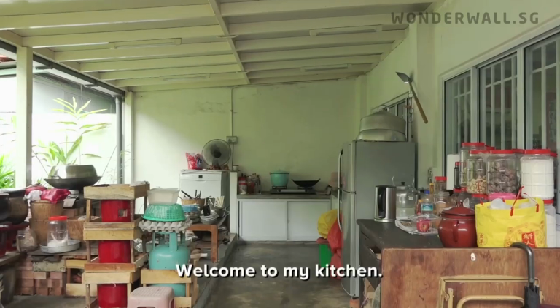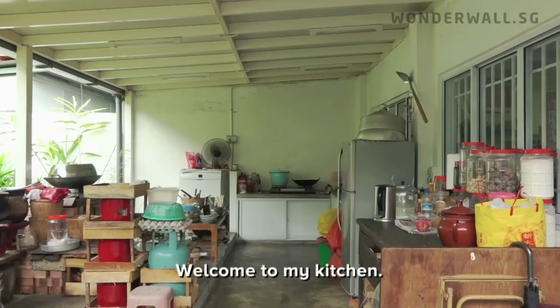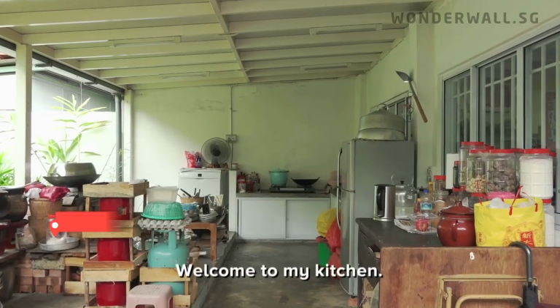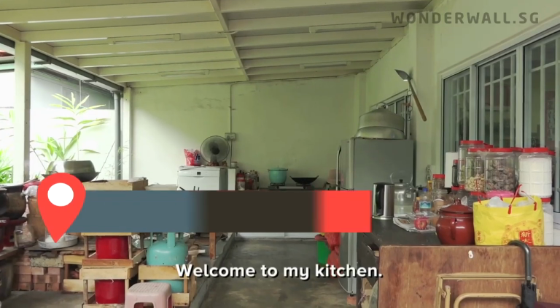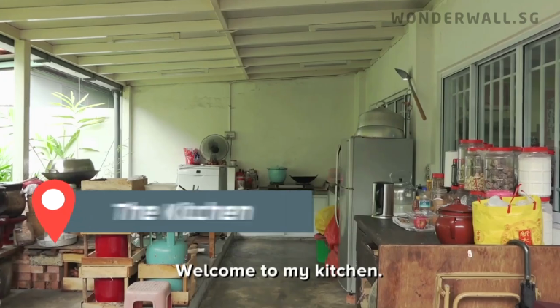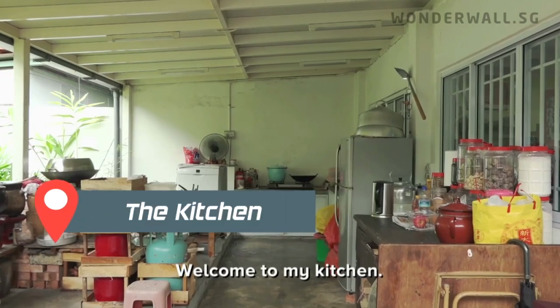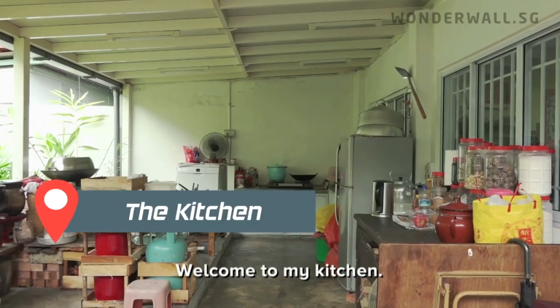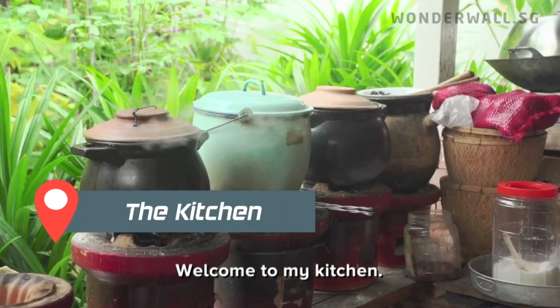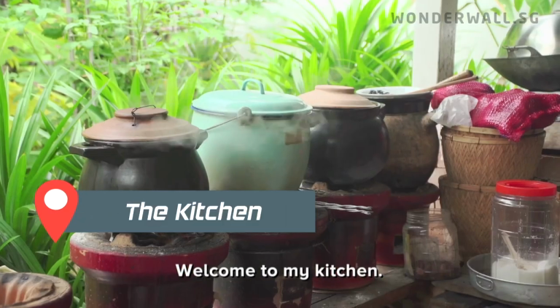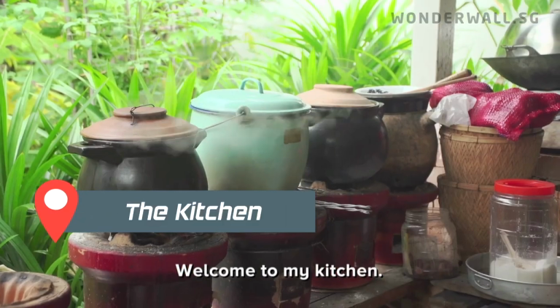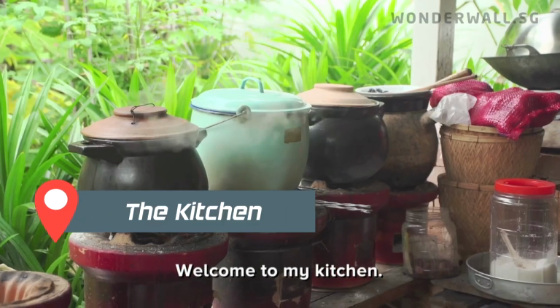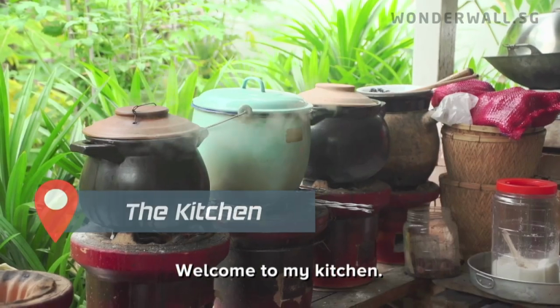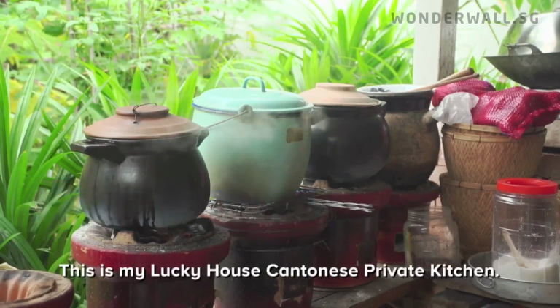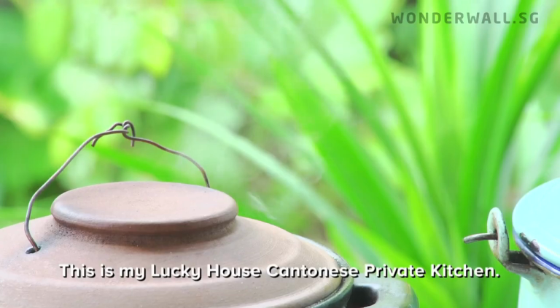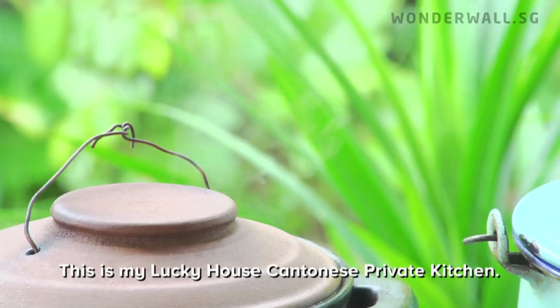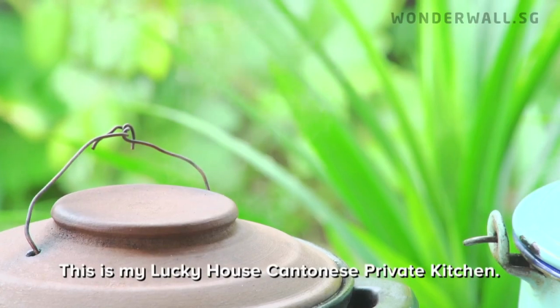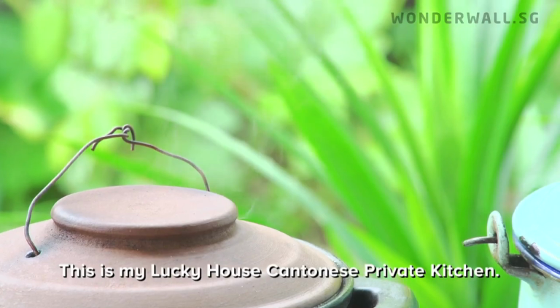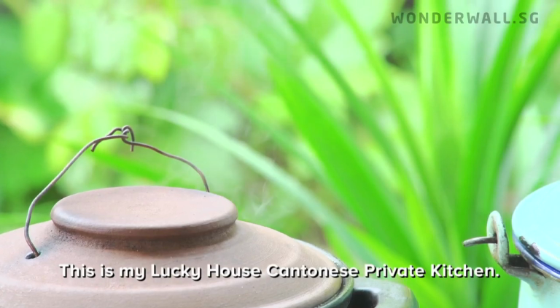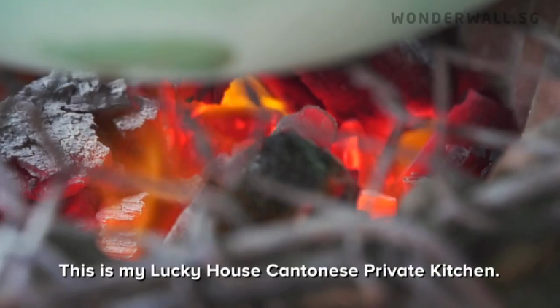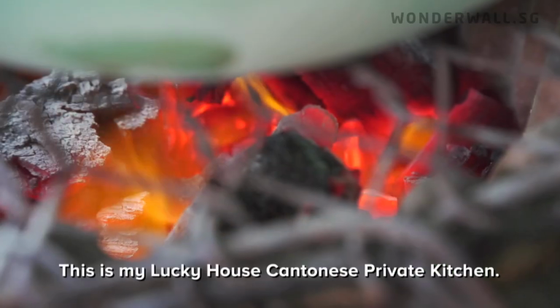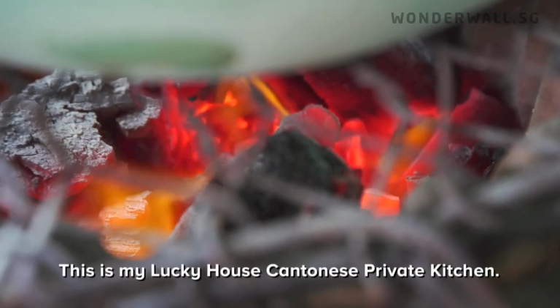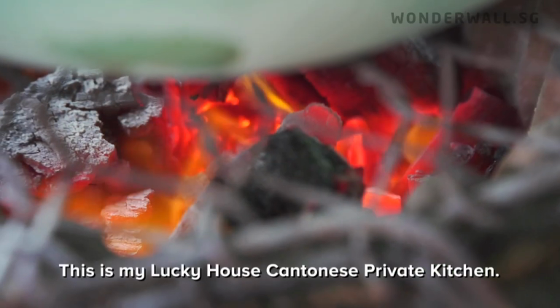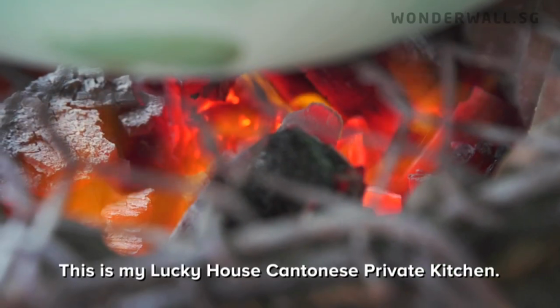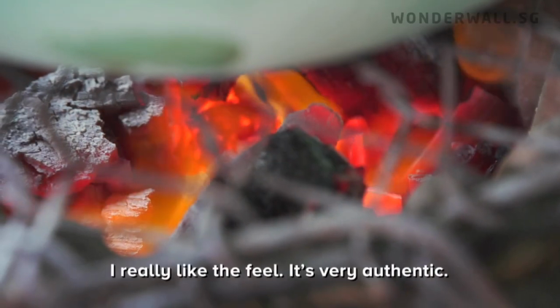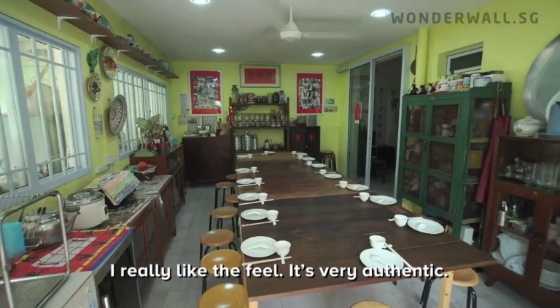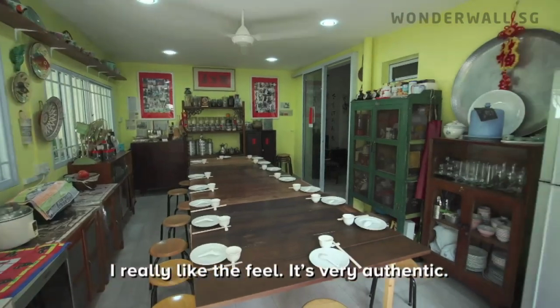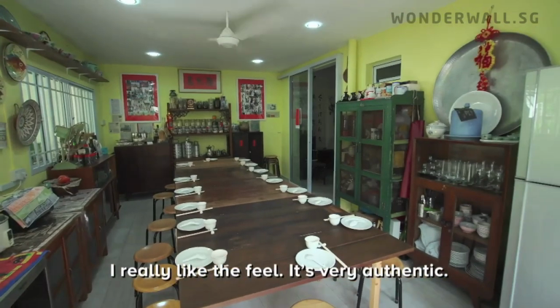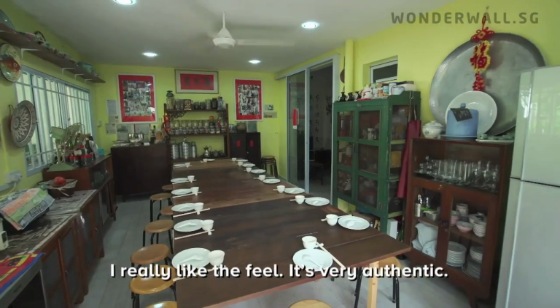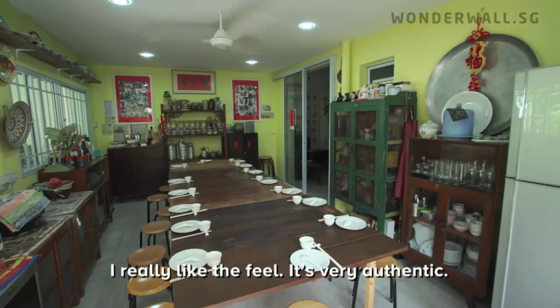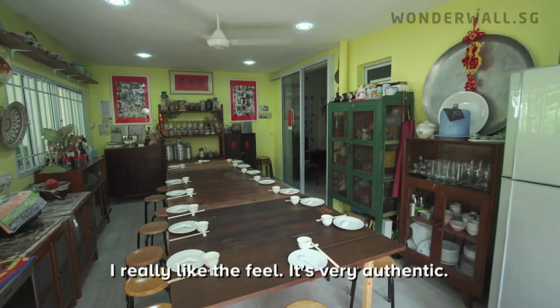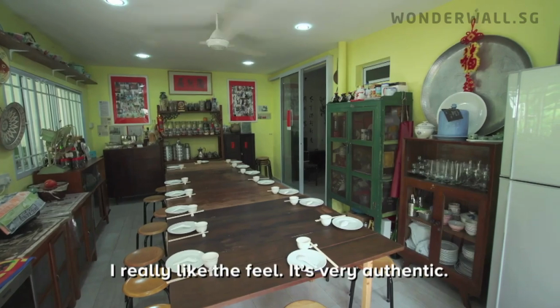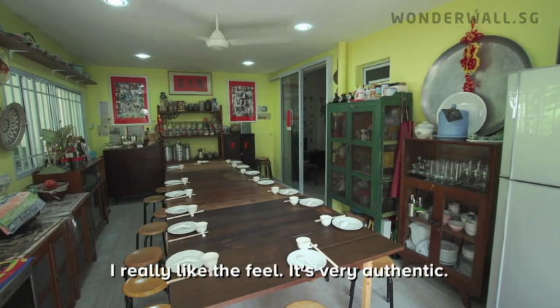Welcome to my kitchen. This is my Lucky House Cantonese Private Kitchen. I really like the feel — it's very authentic.